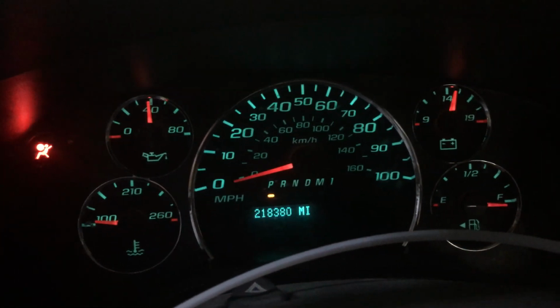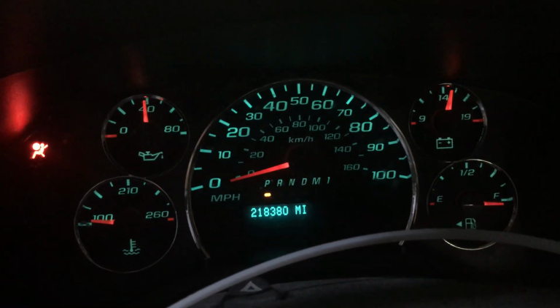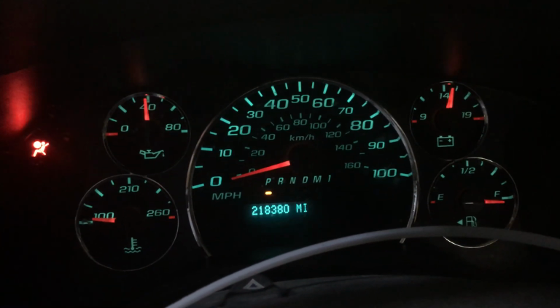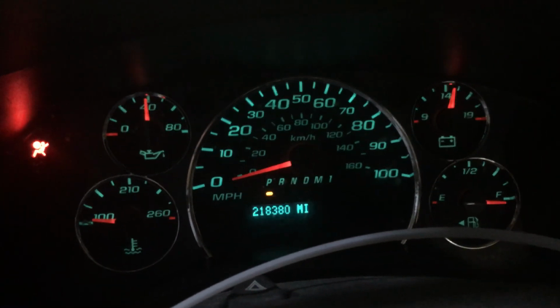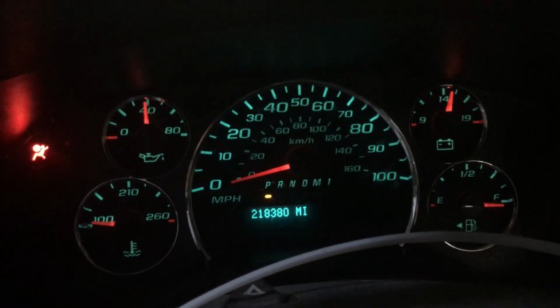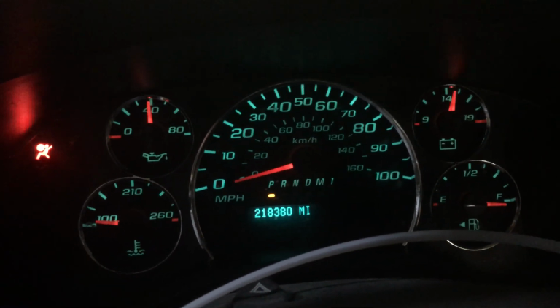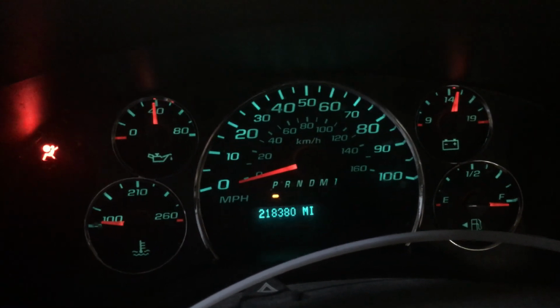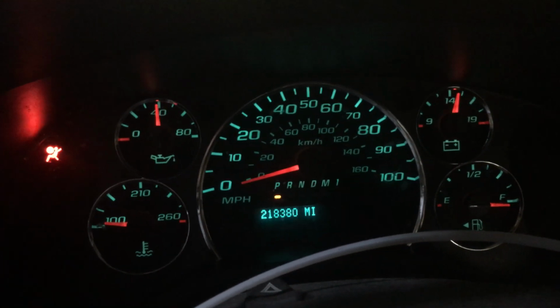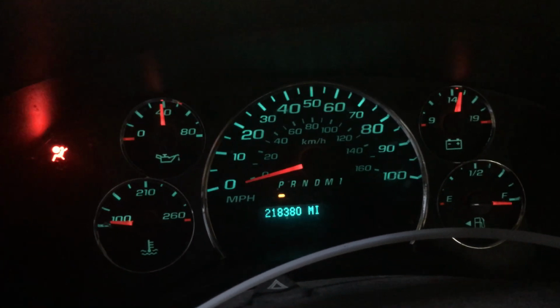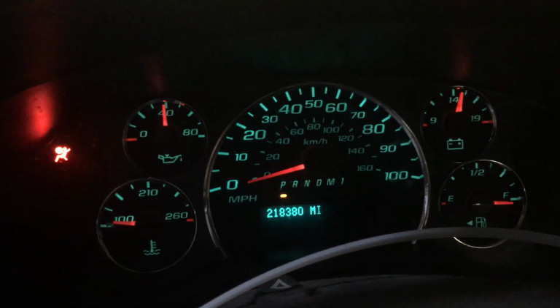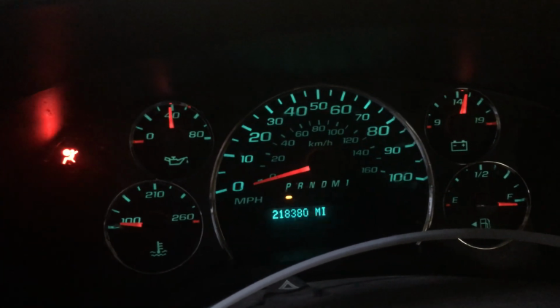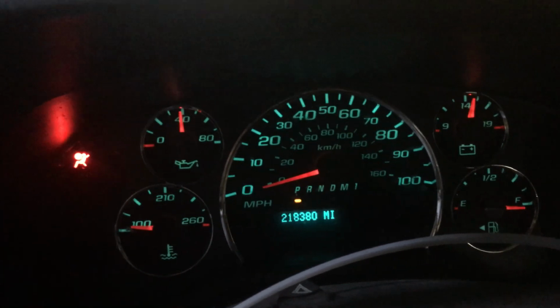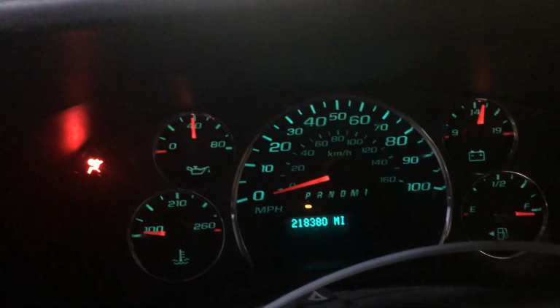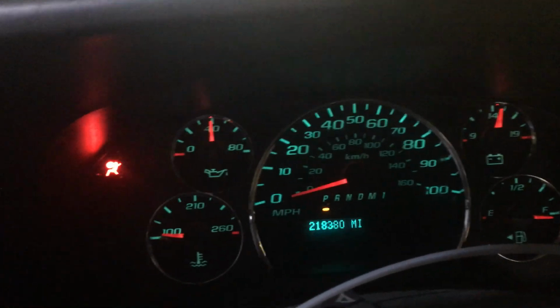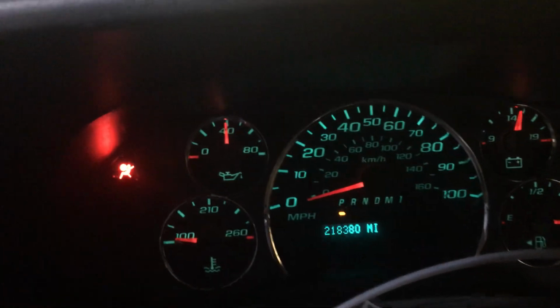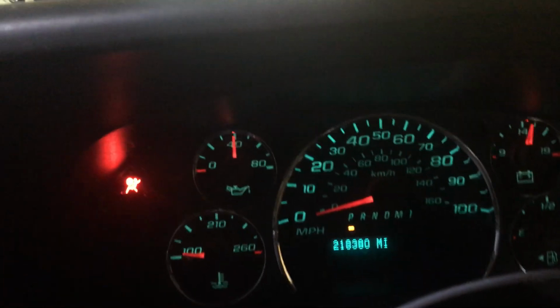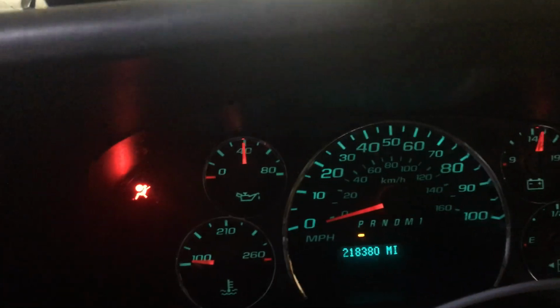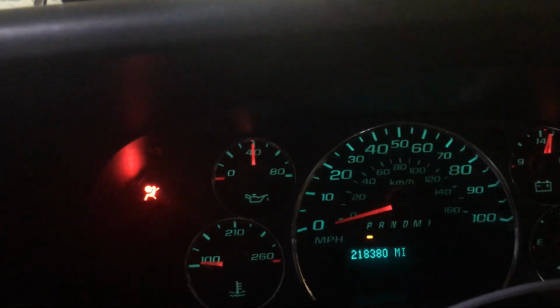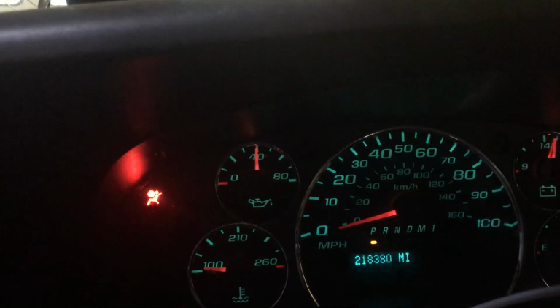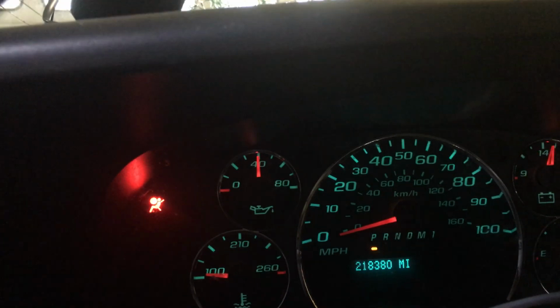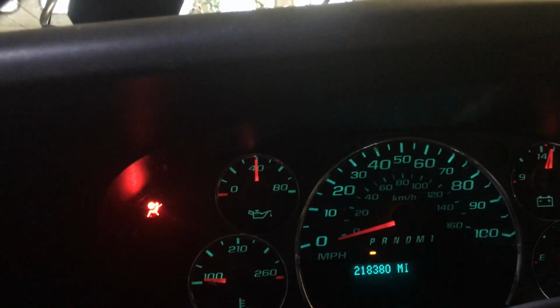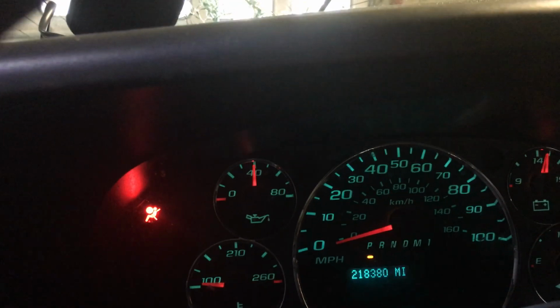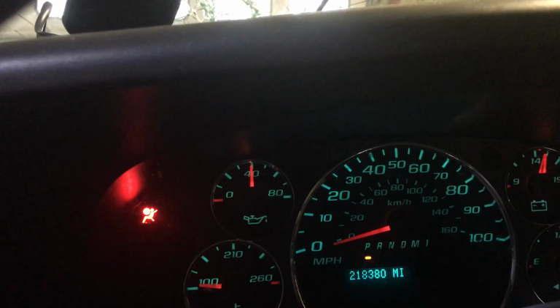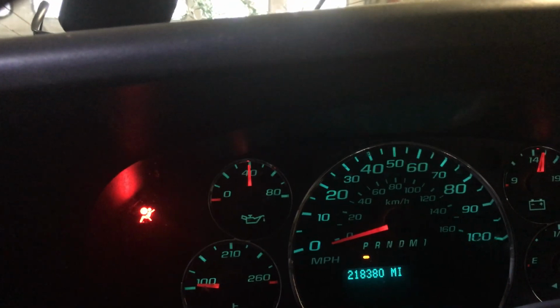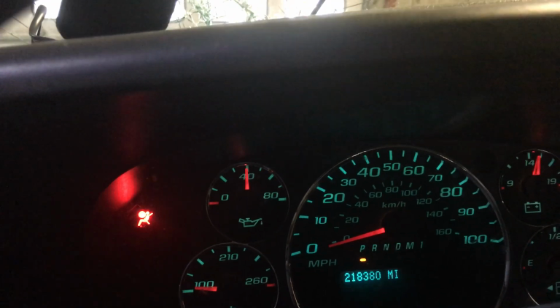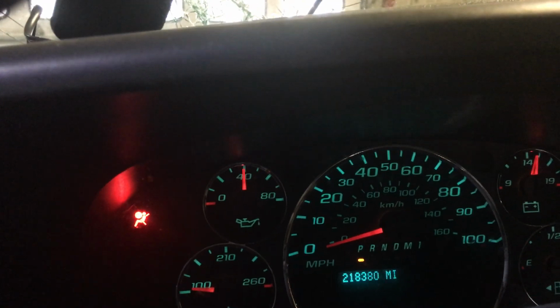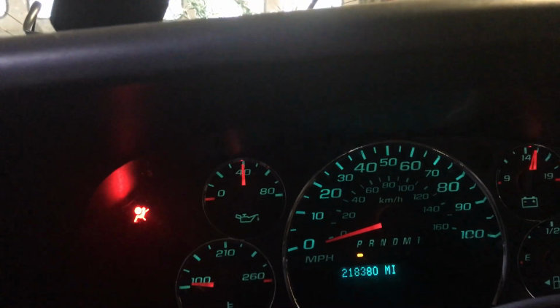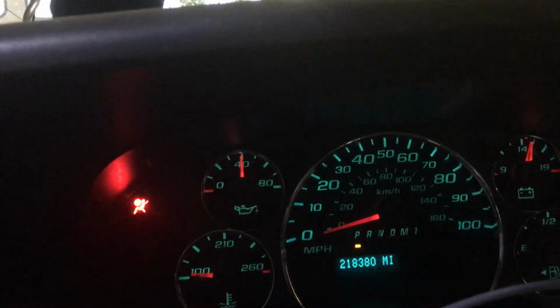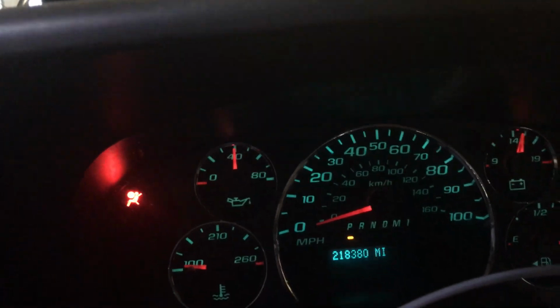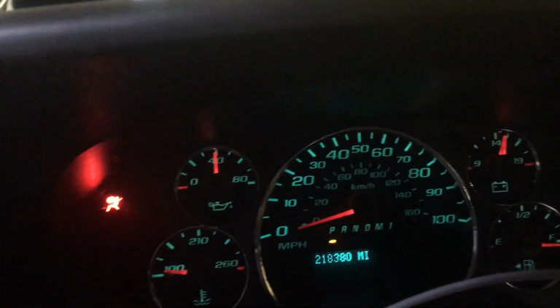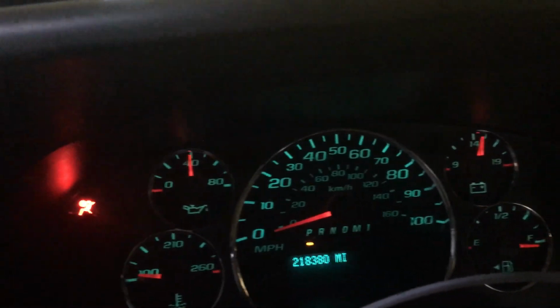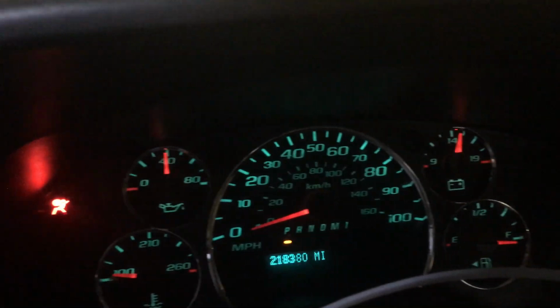218,380 miles on it. Oil pressure, as you can see, just below 40.